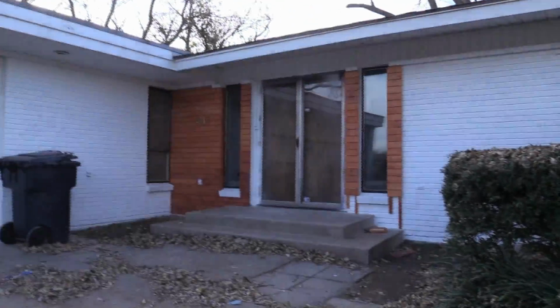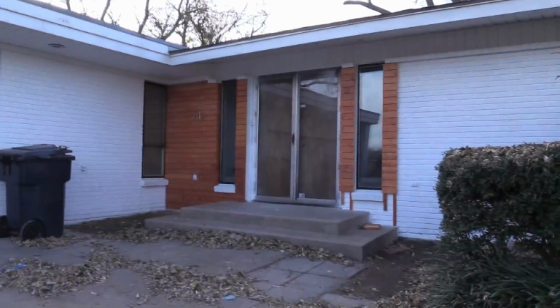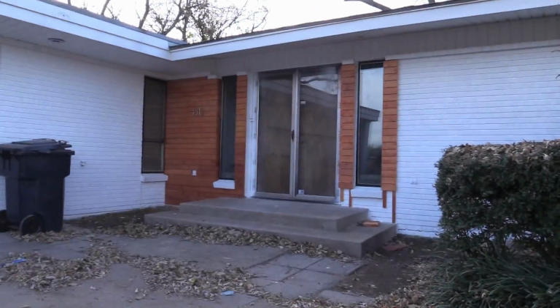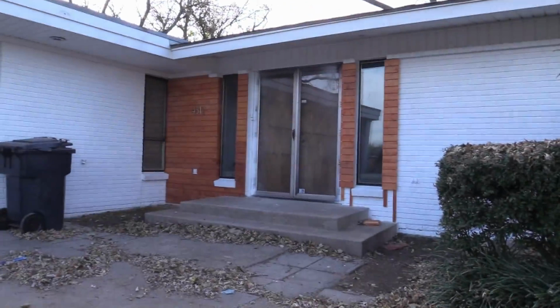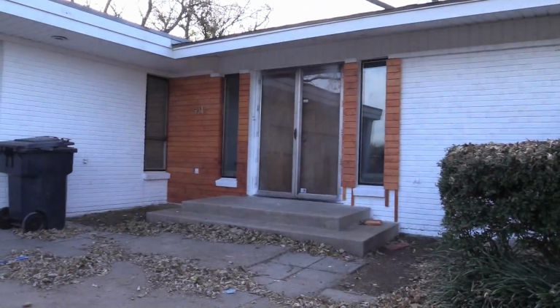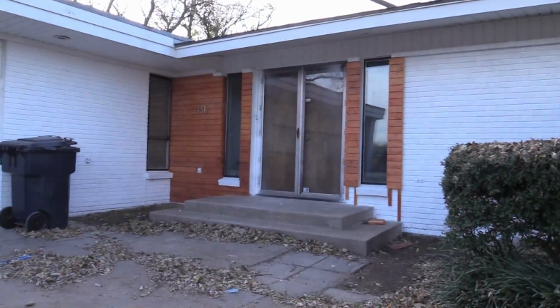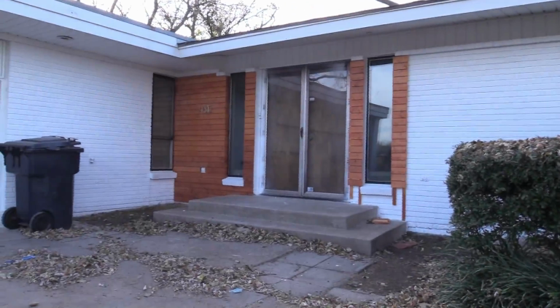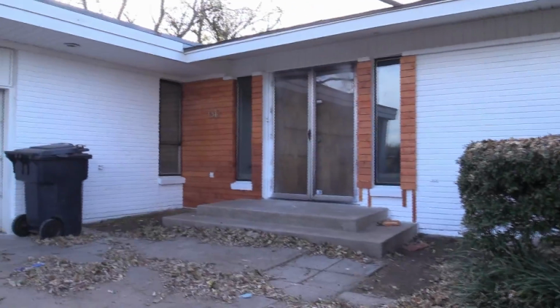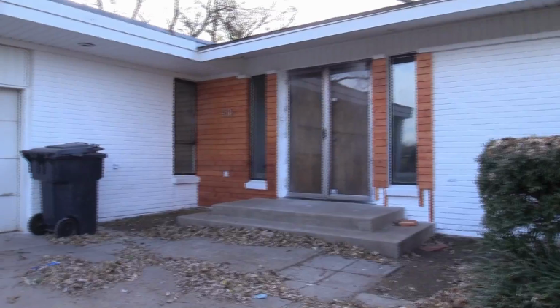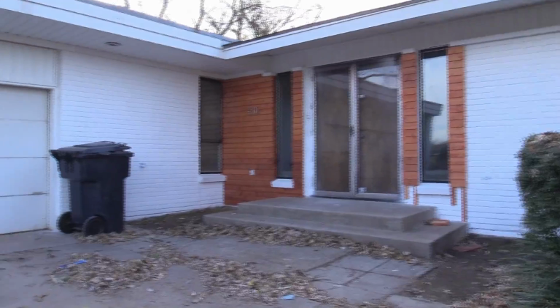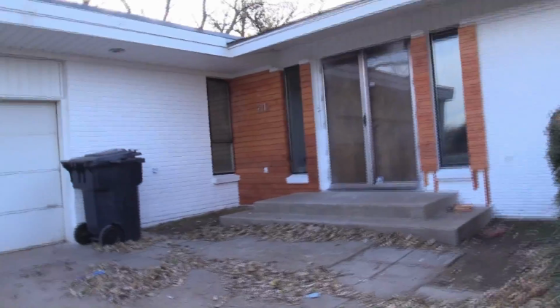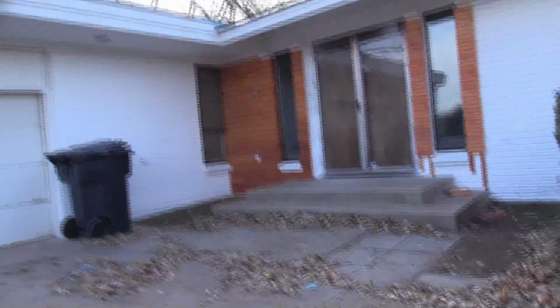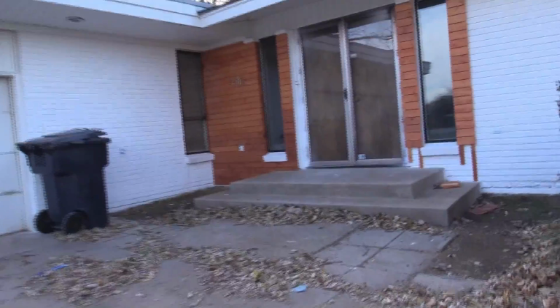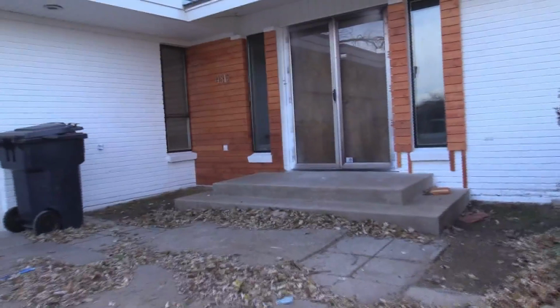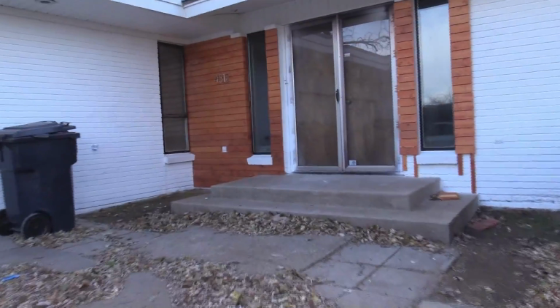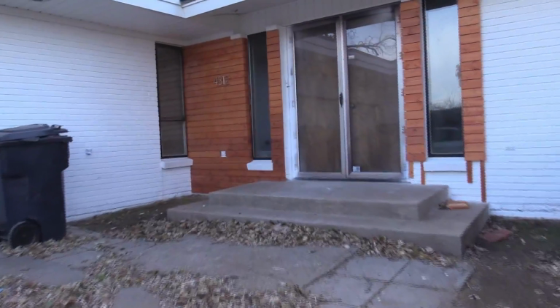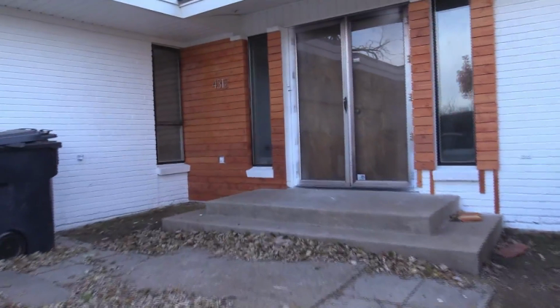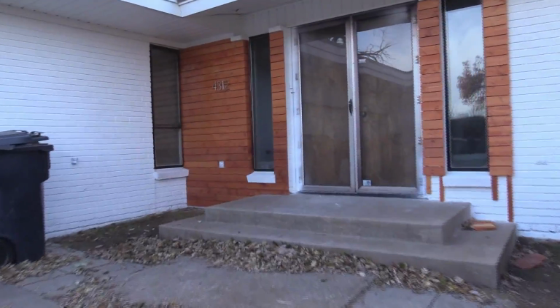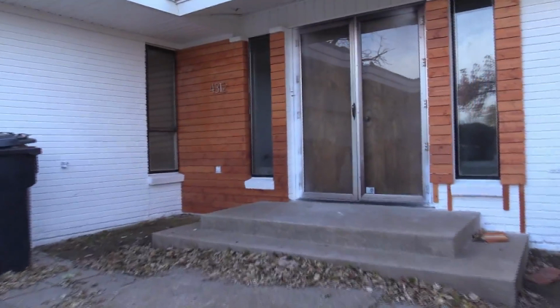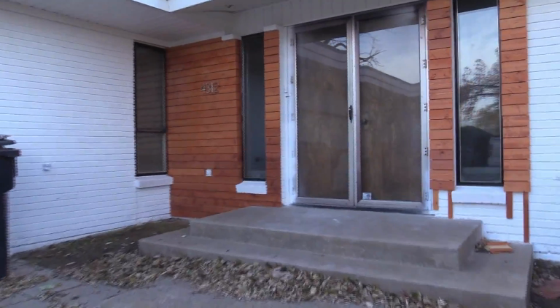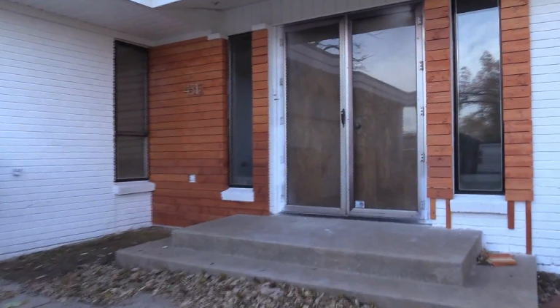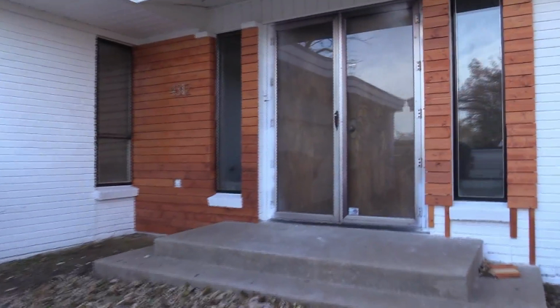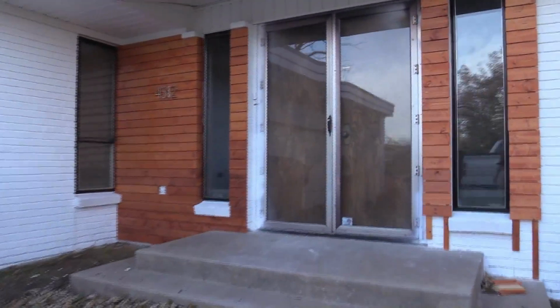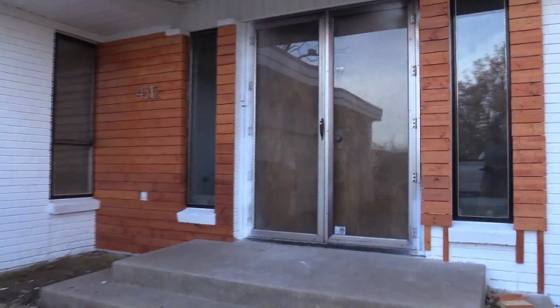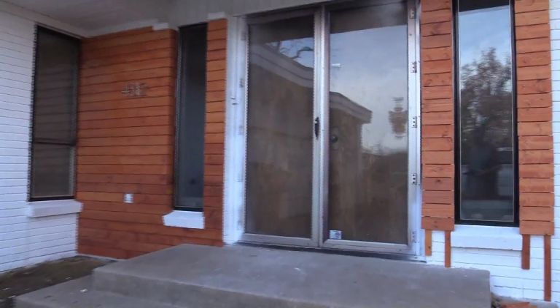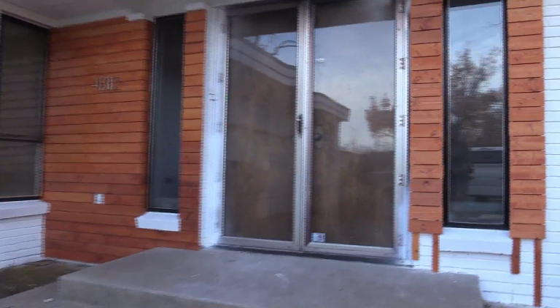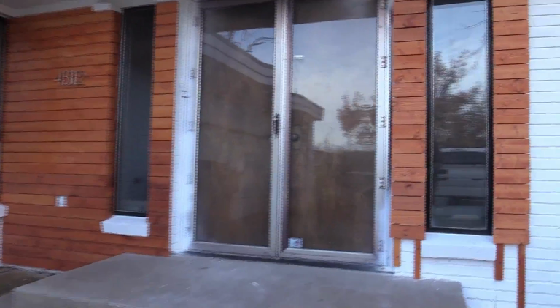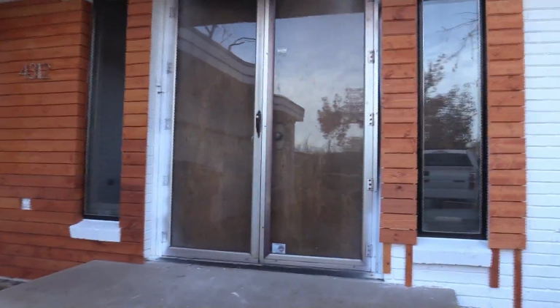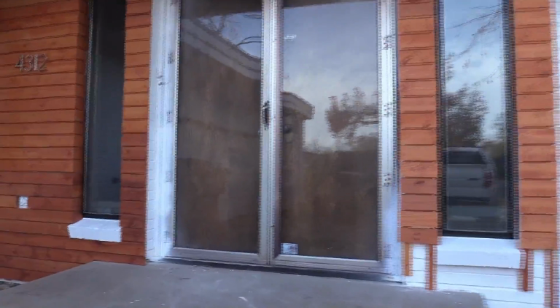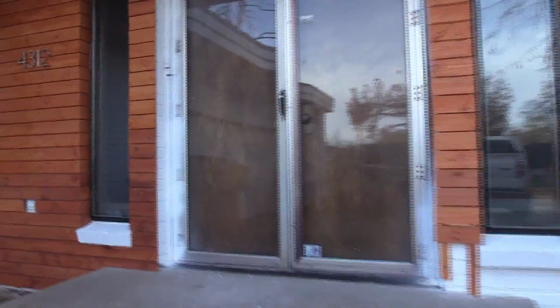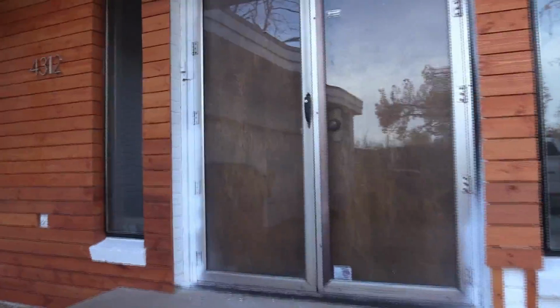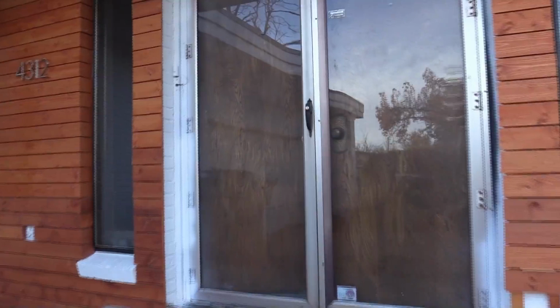Now I'm going to give you guys an unedited walkthrough of the house to see the progress that I've done.